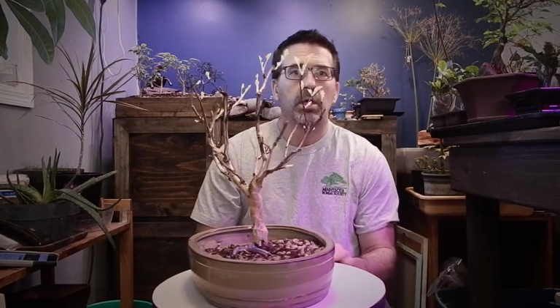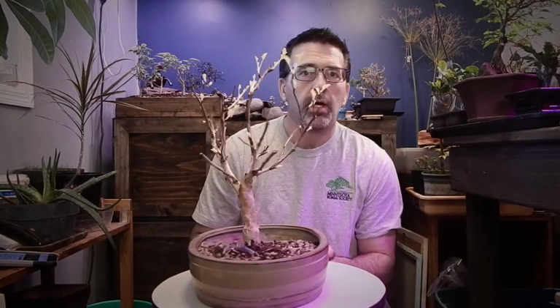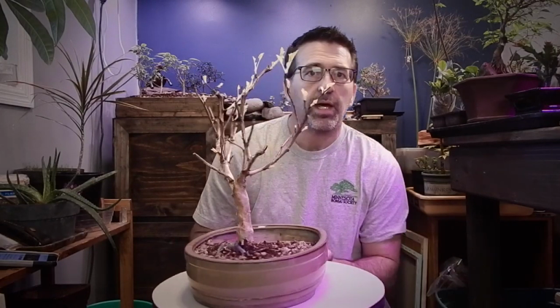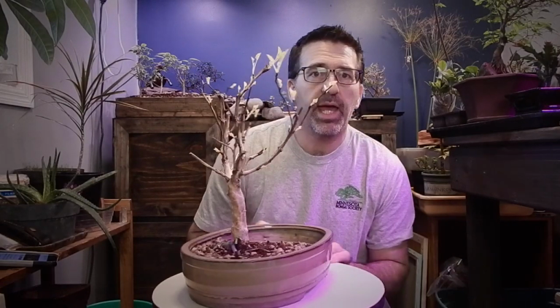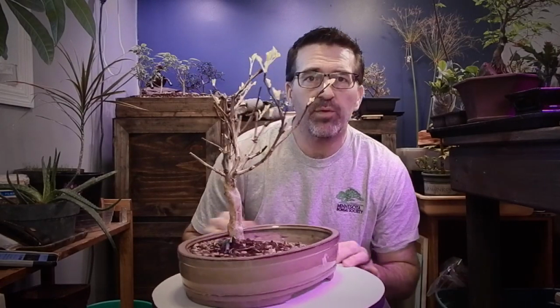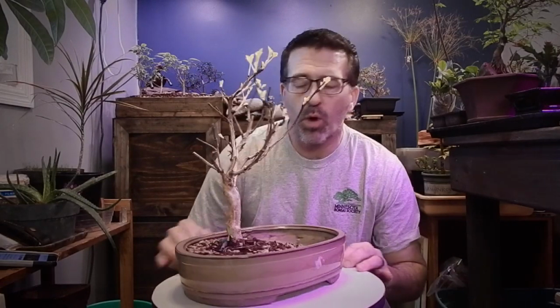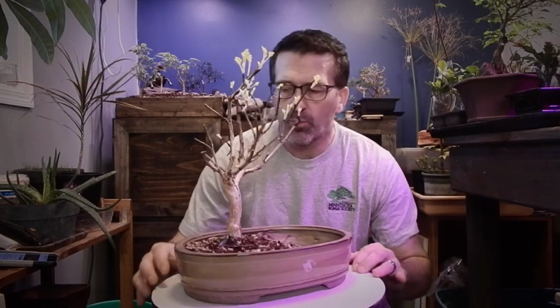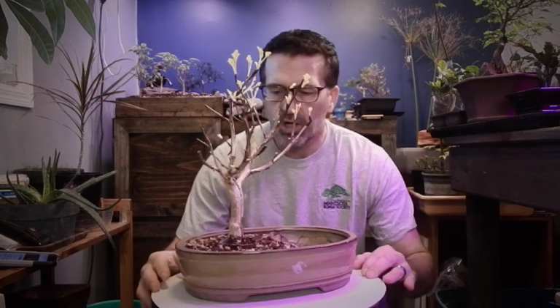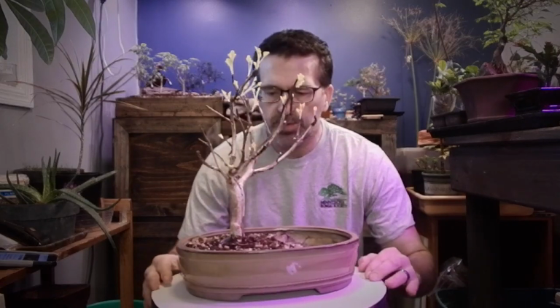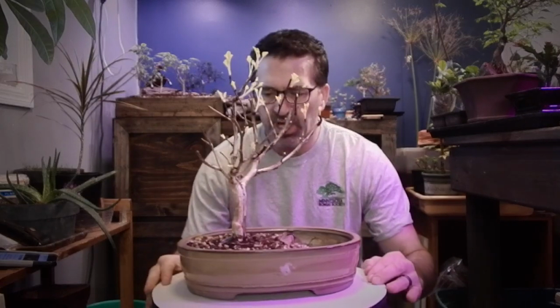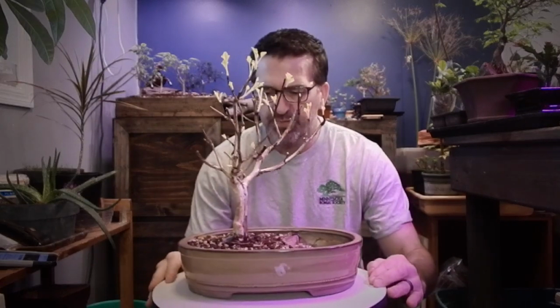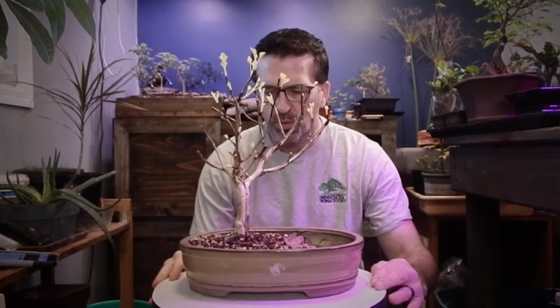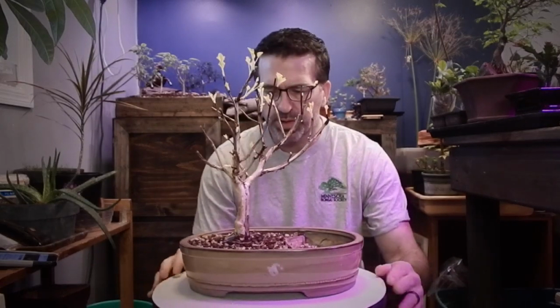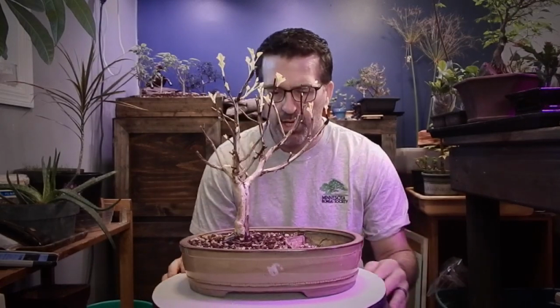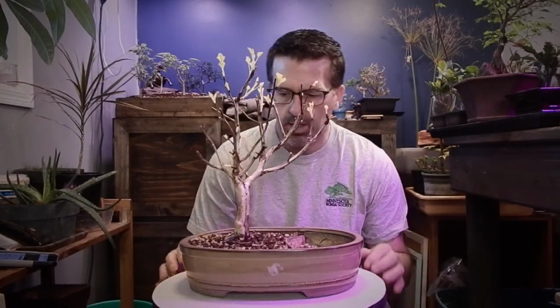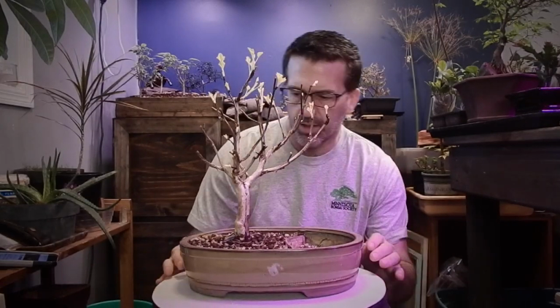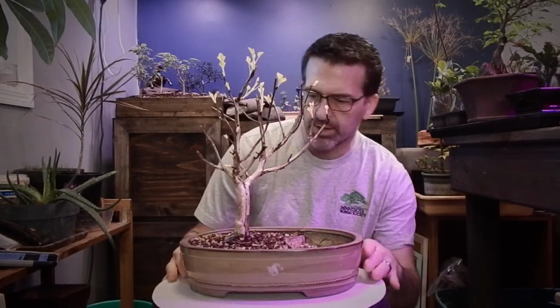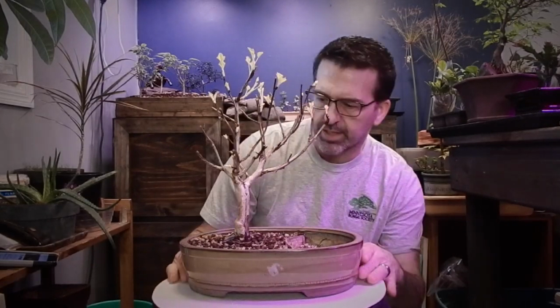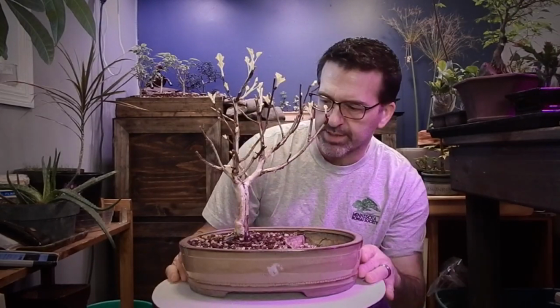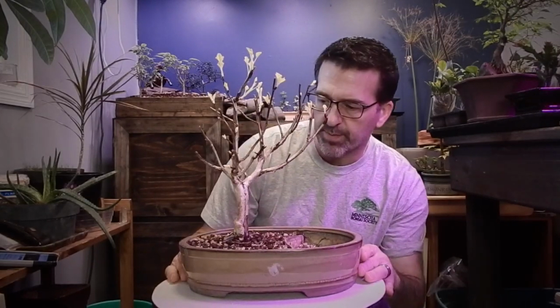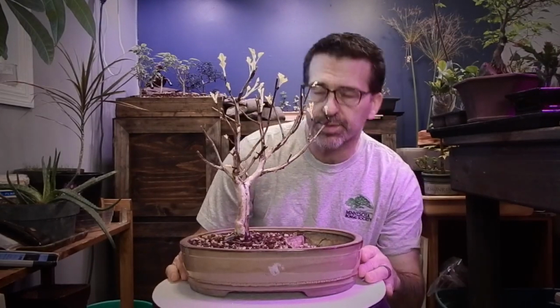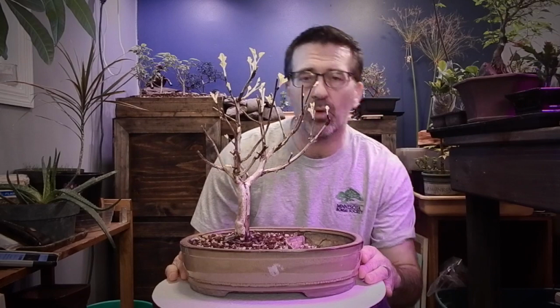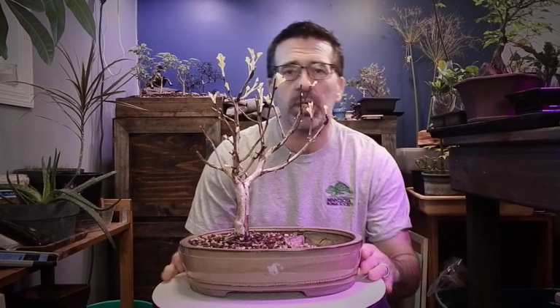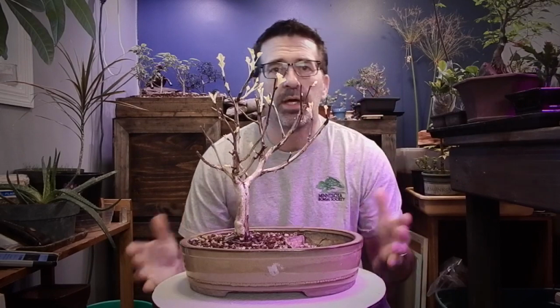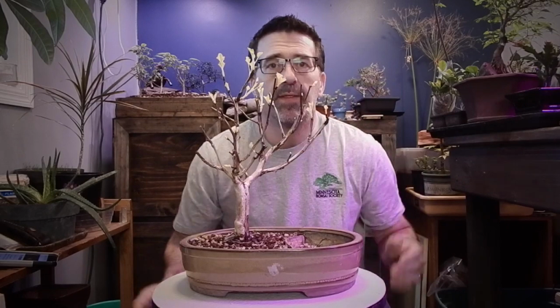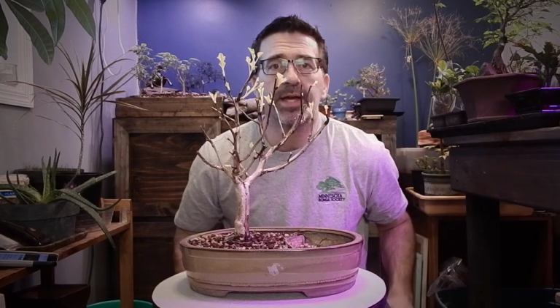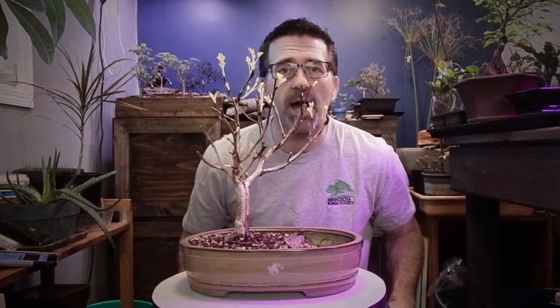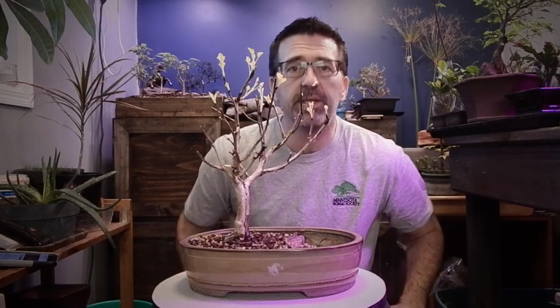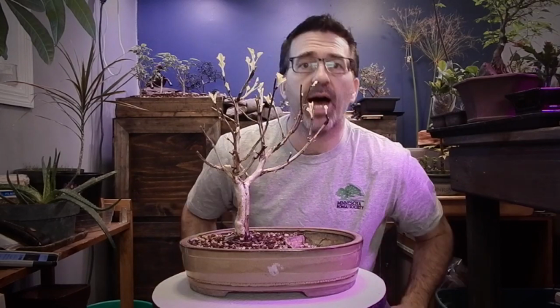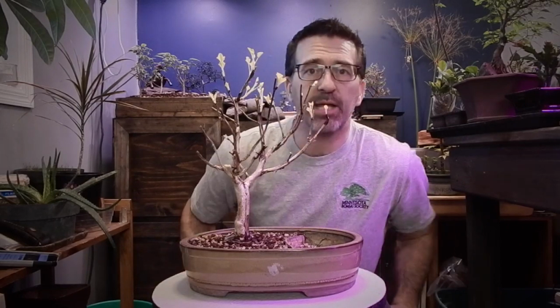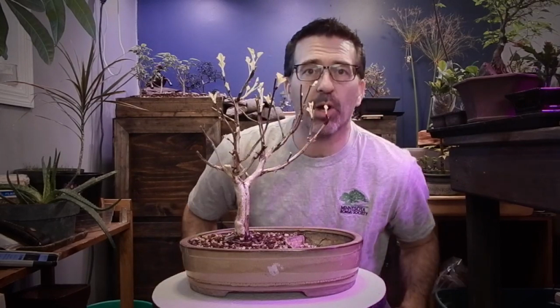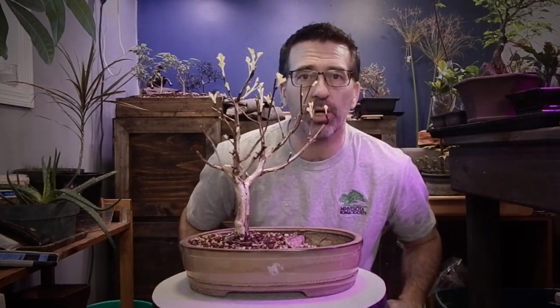Hey everyone, welcome to Dave's Bonsai. On today's episode, the Common Nine Bark.